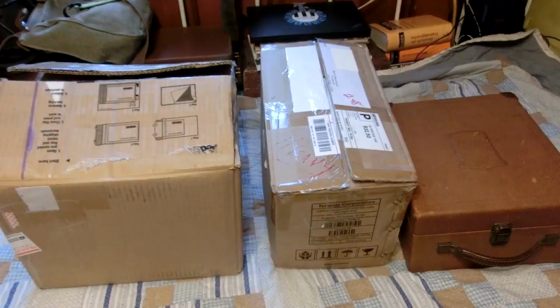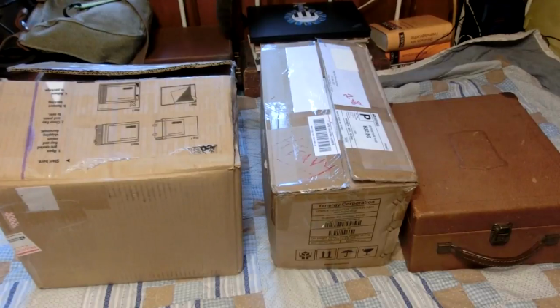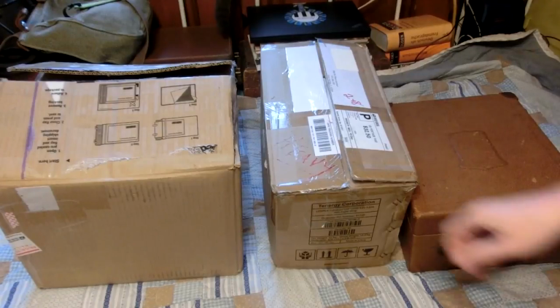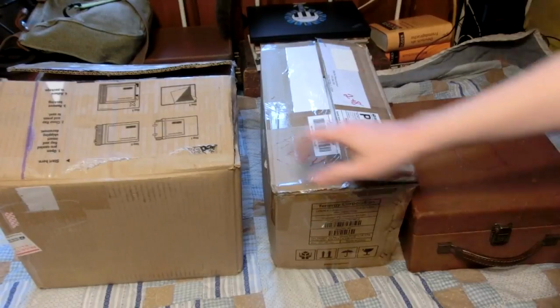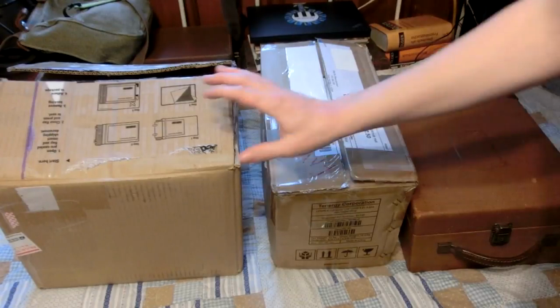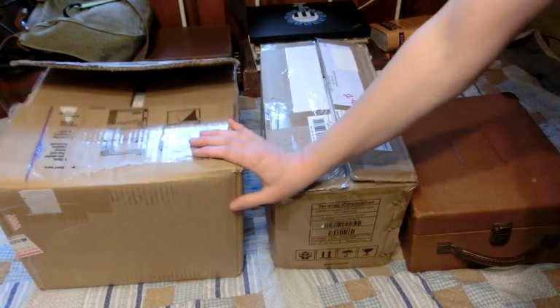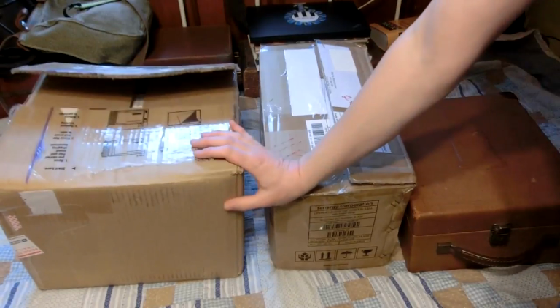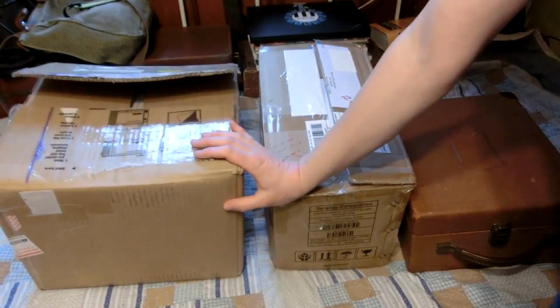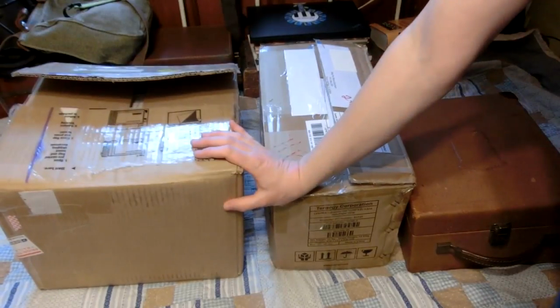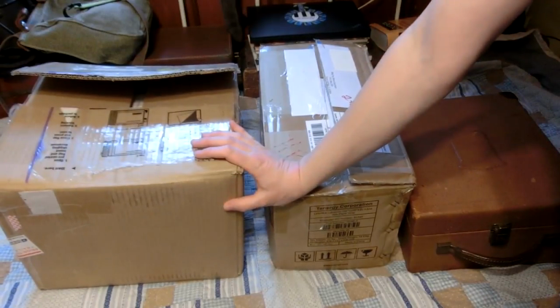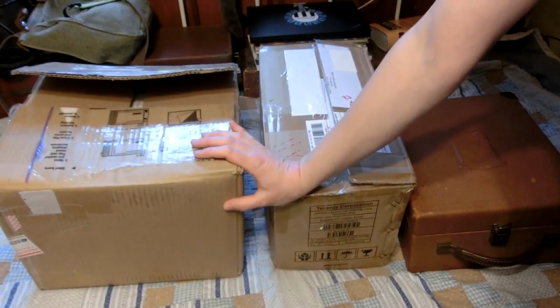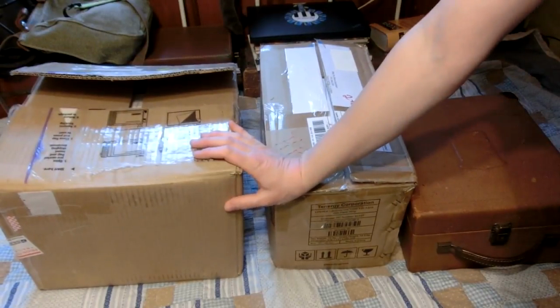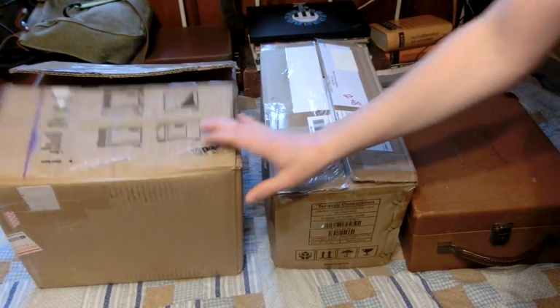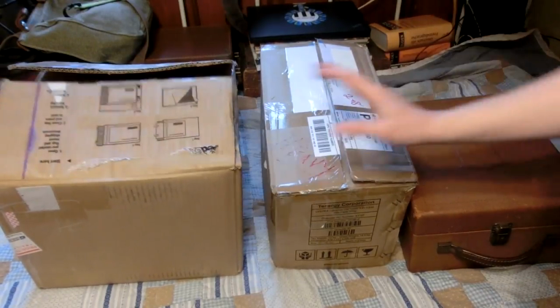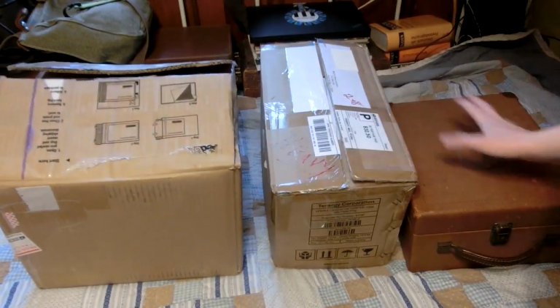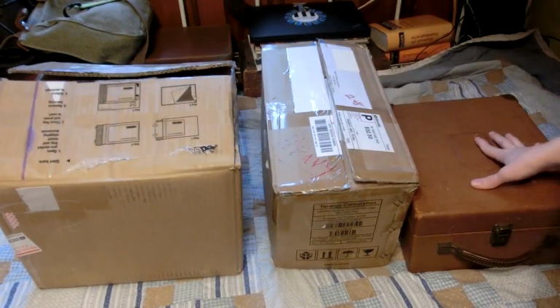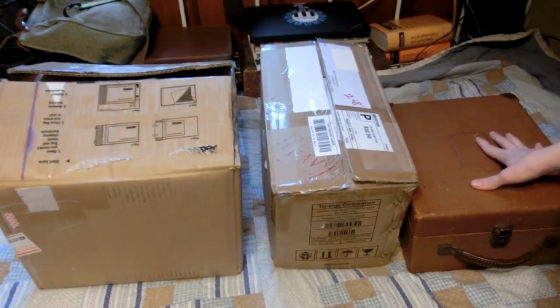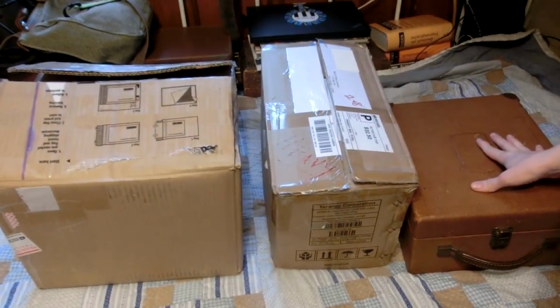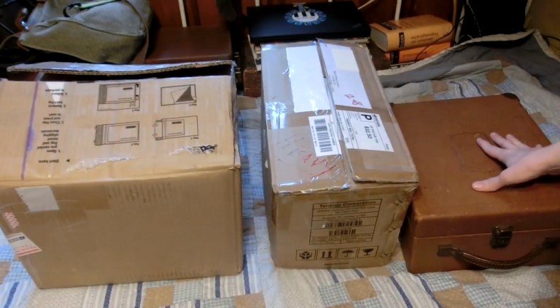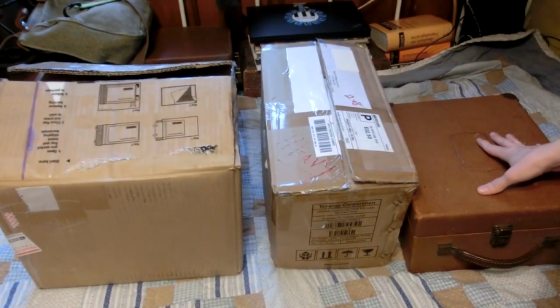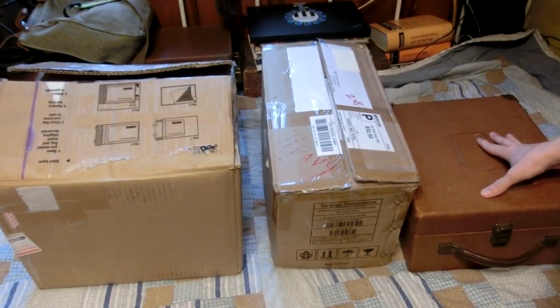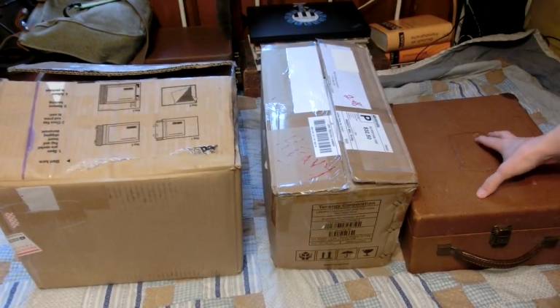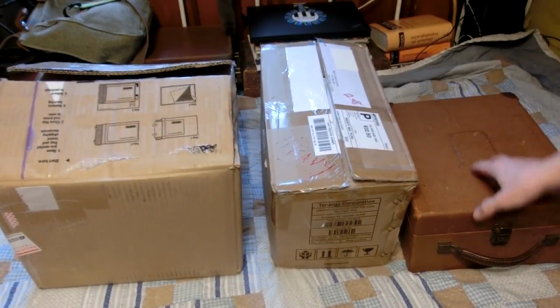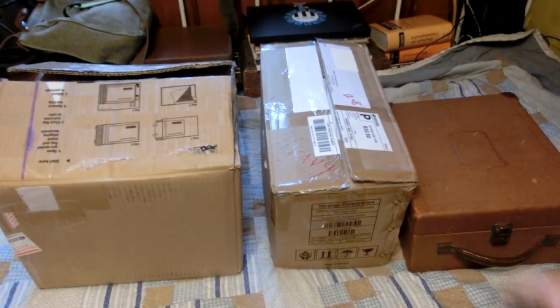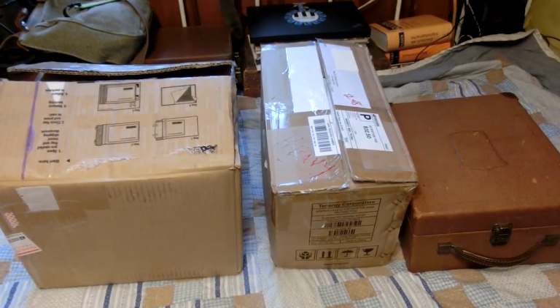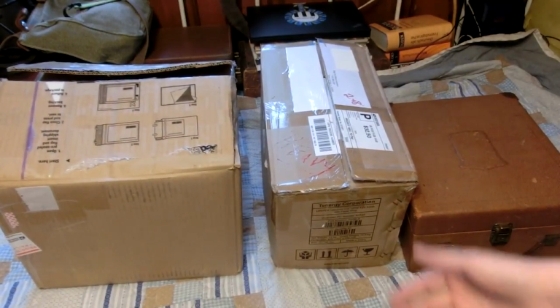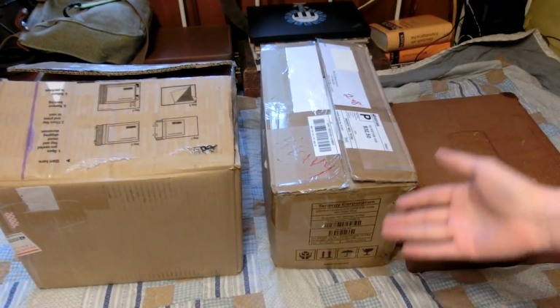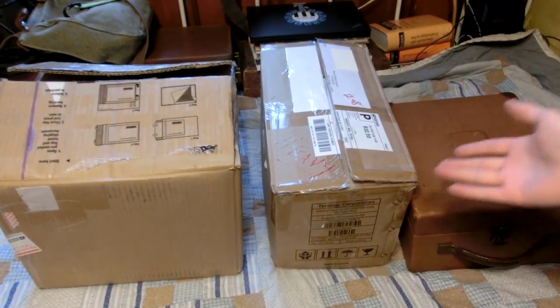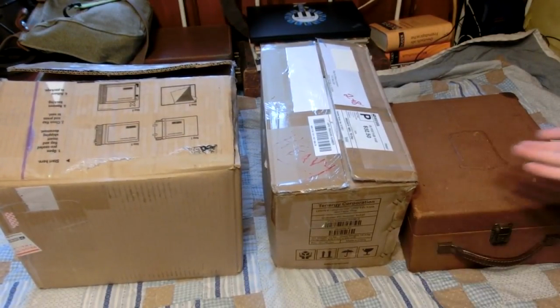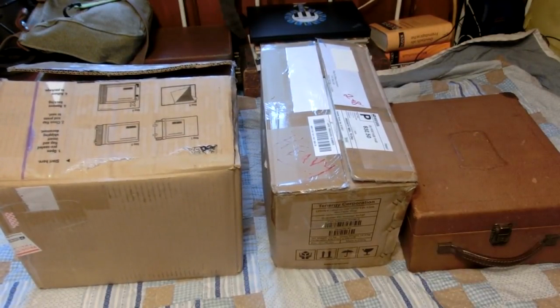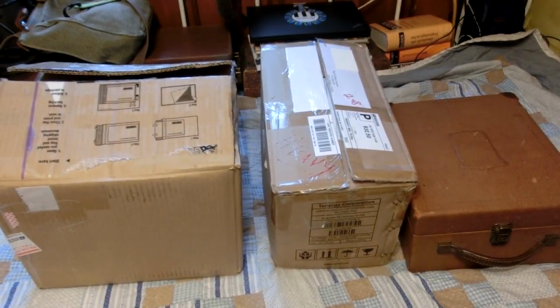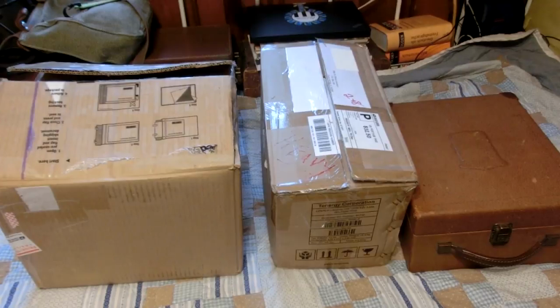I received two packages from subscribers and one package I ordered off eBay. Let's do an inbox video.